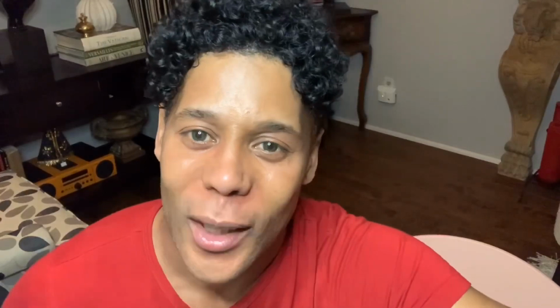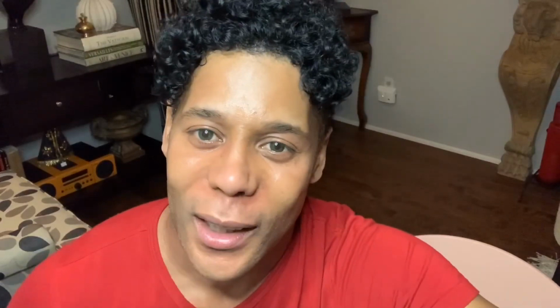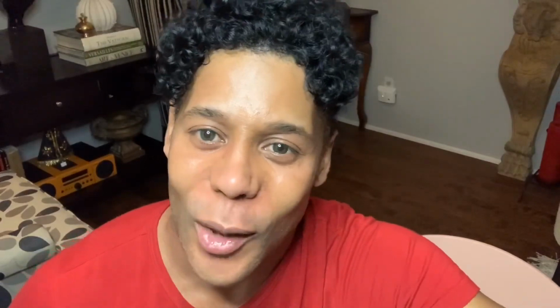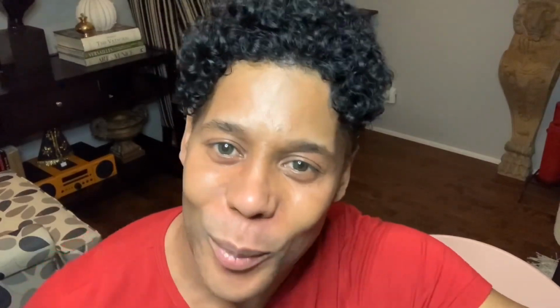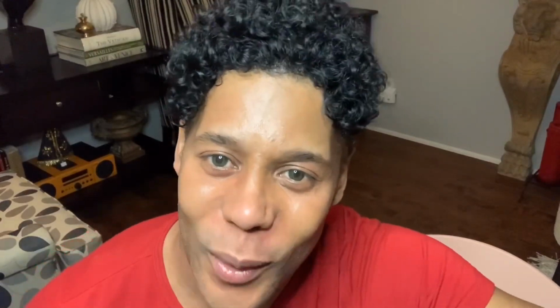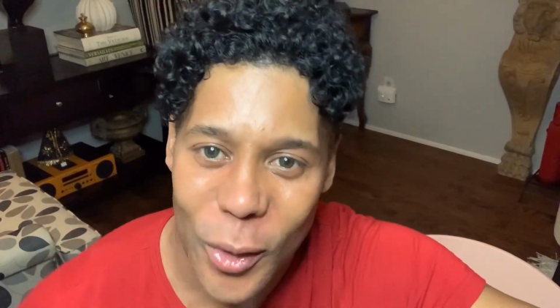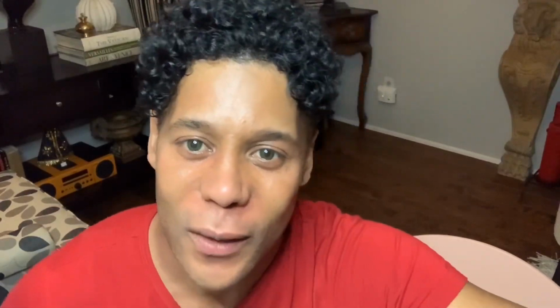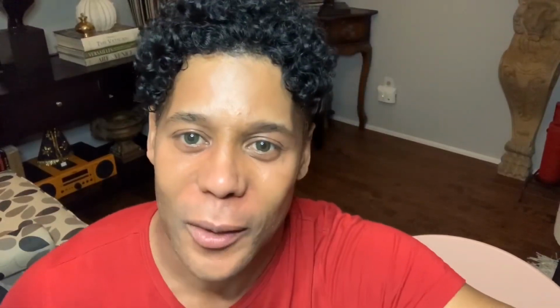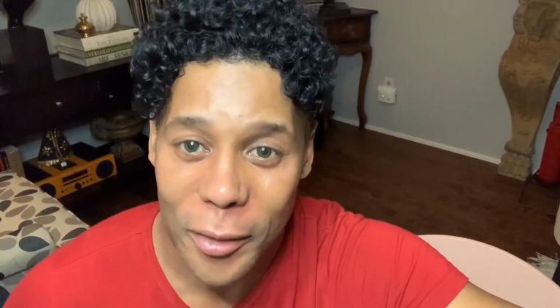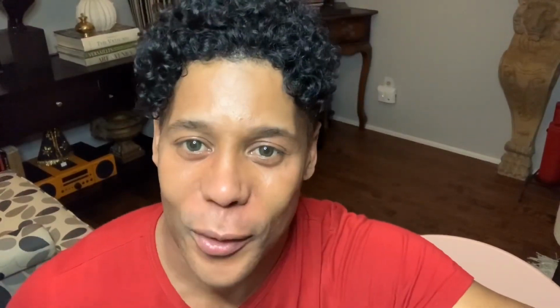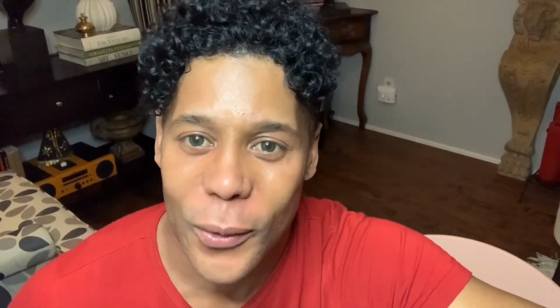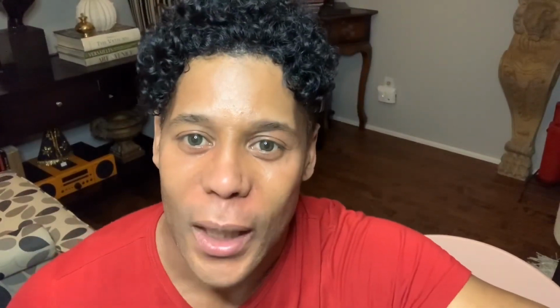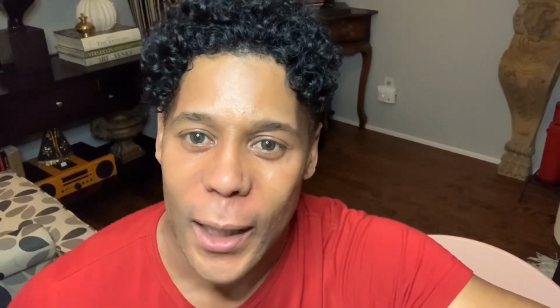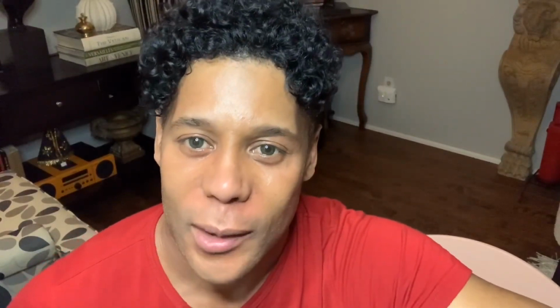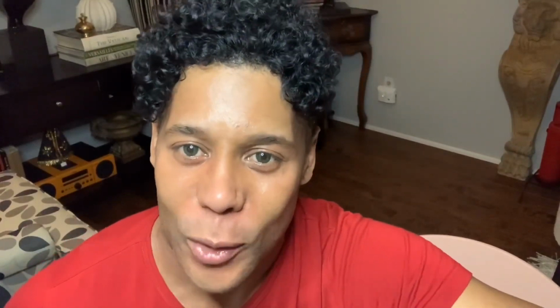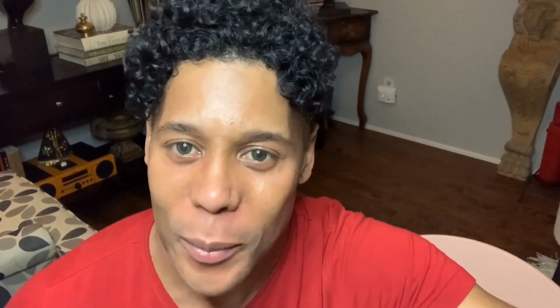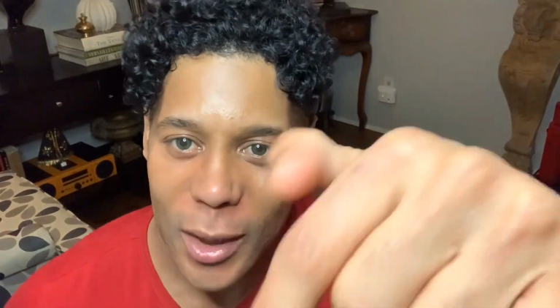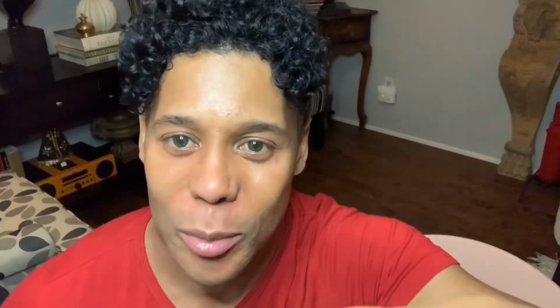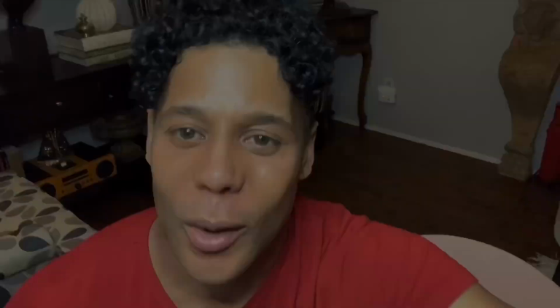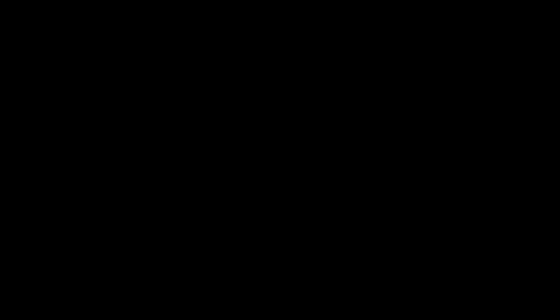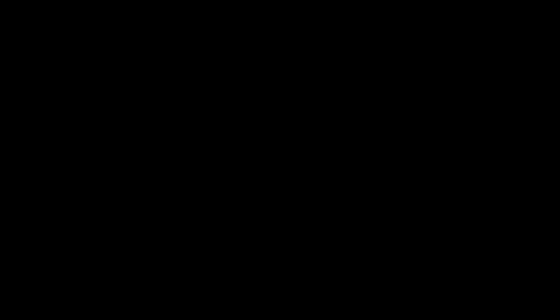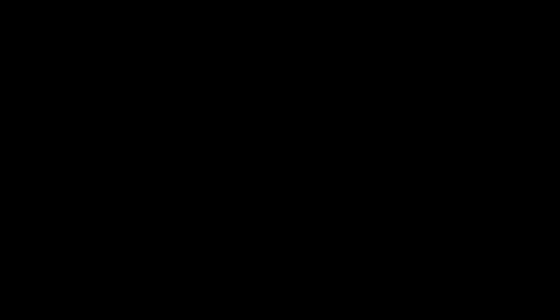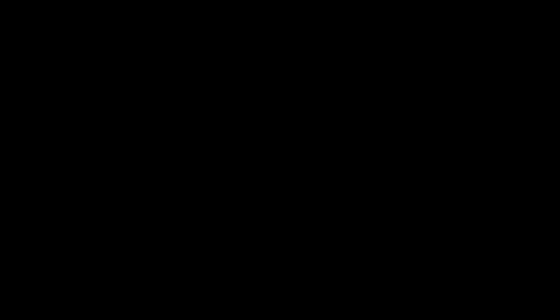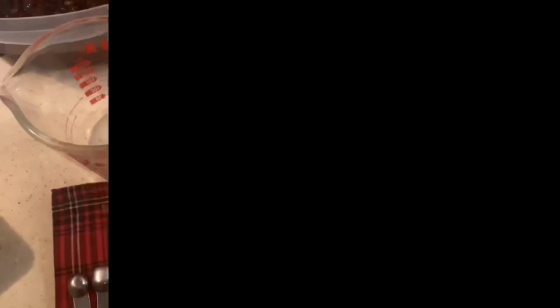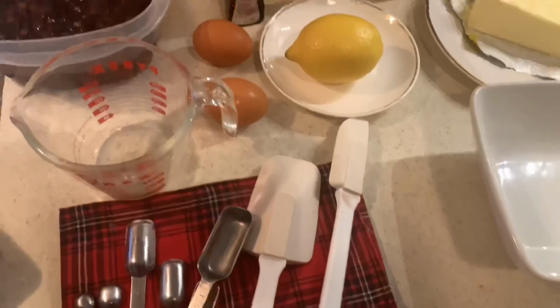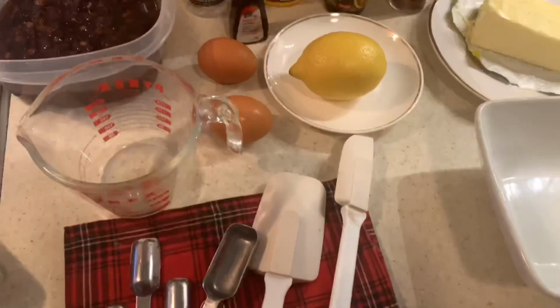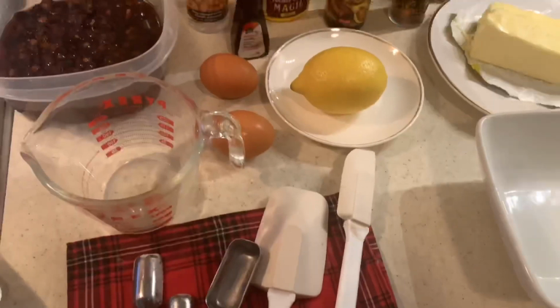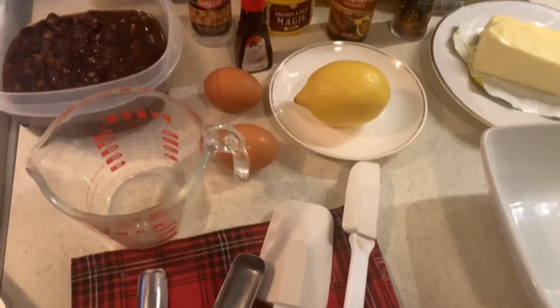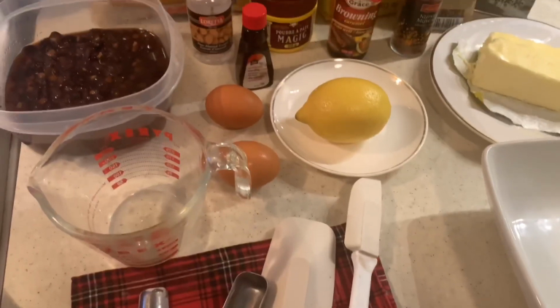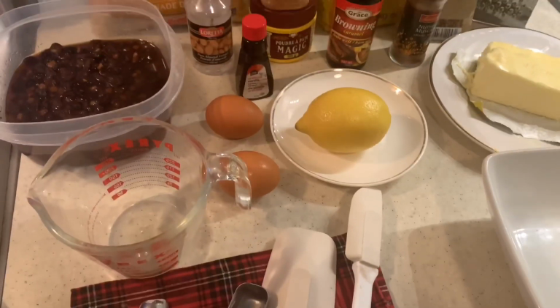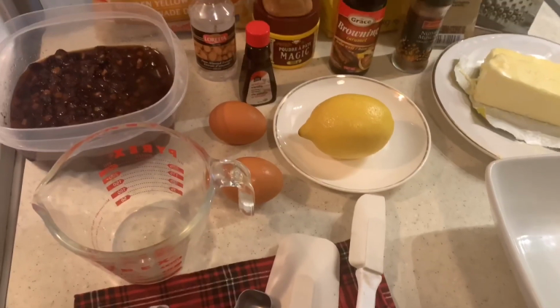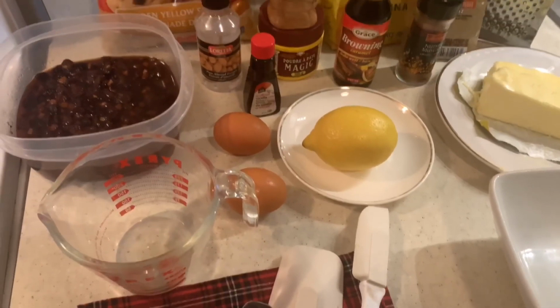I hope you enjoy it. I'd love for you to subscribe to my channel below. Okay, so this is what you need for your cake batter.